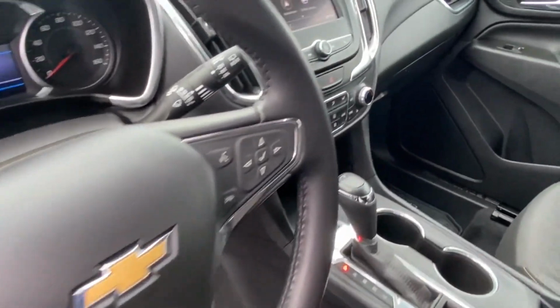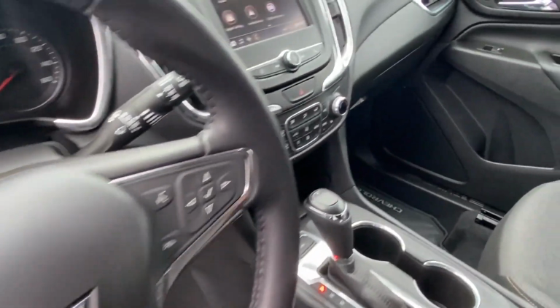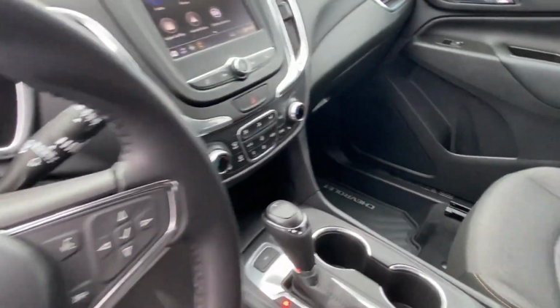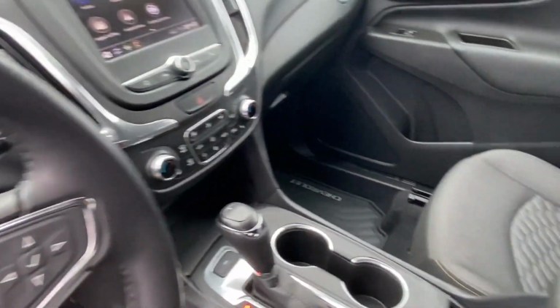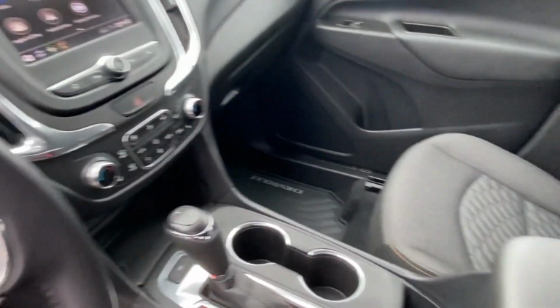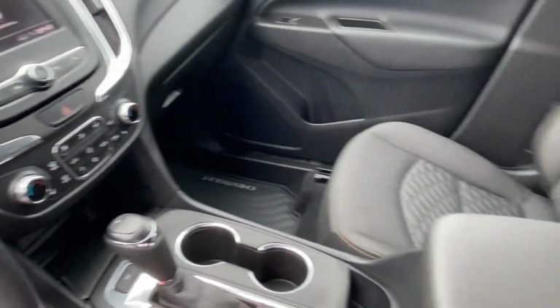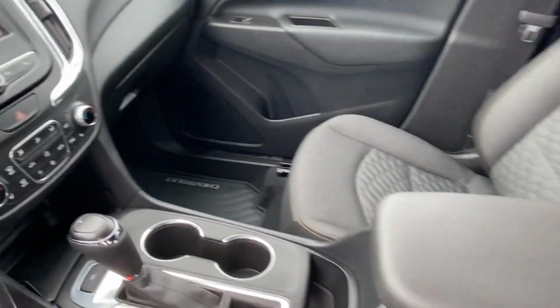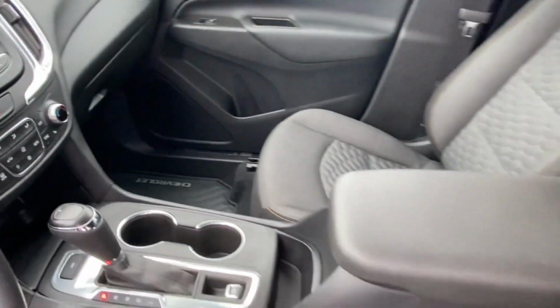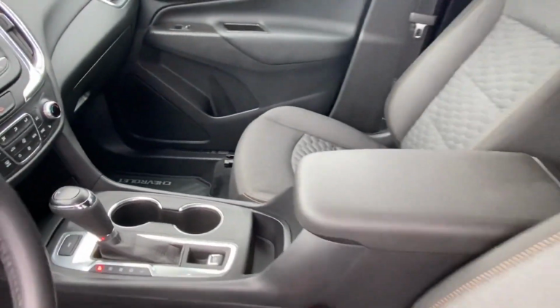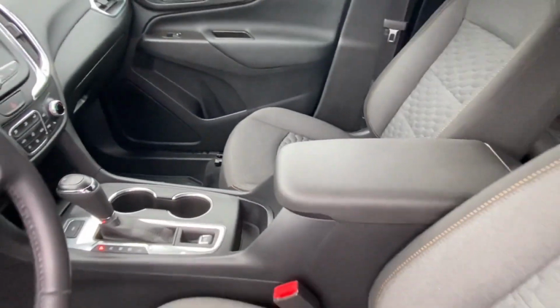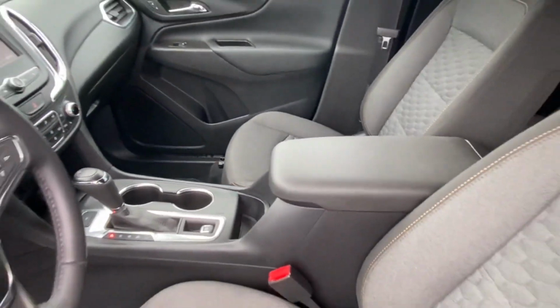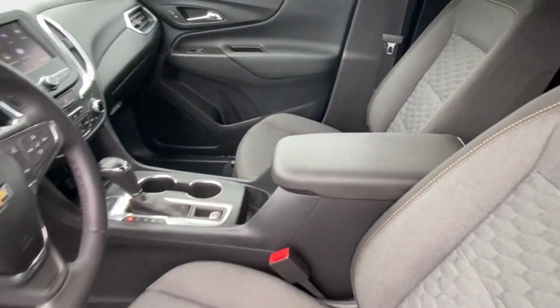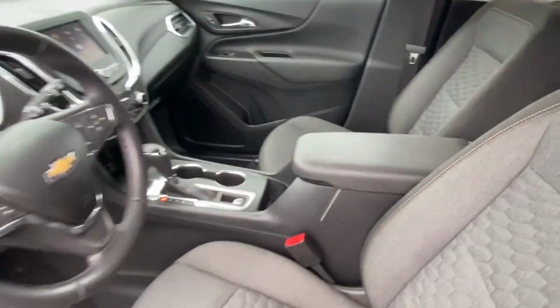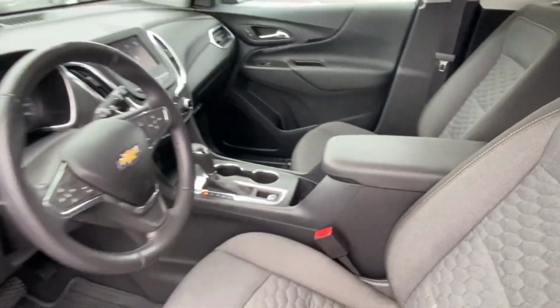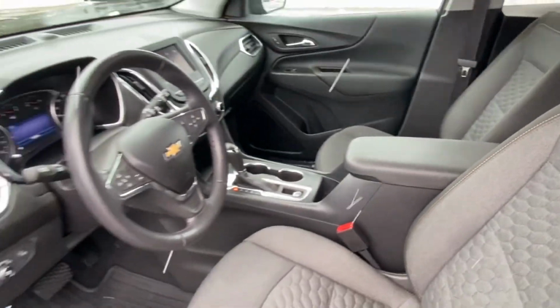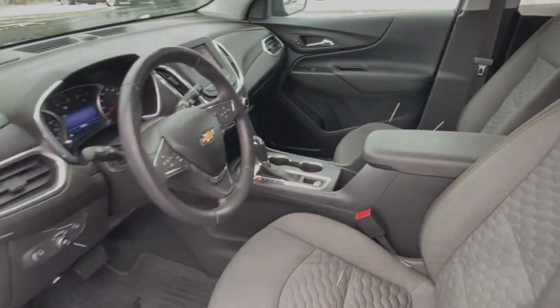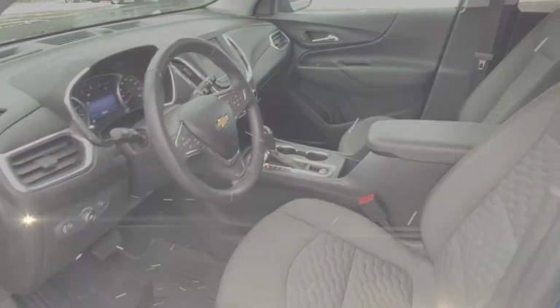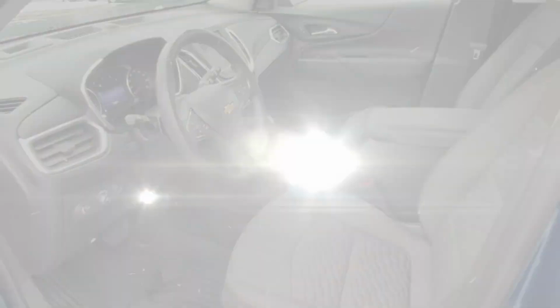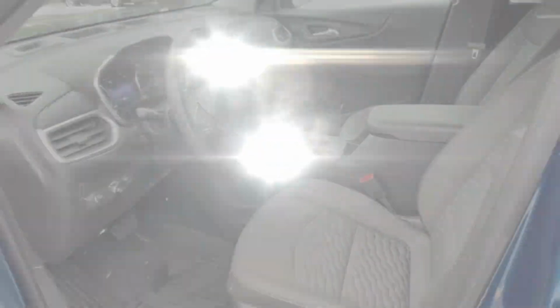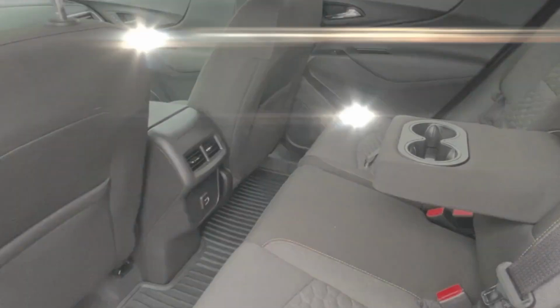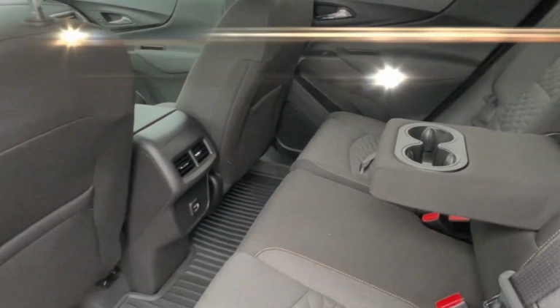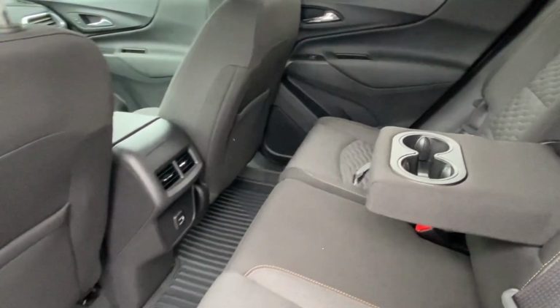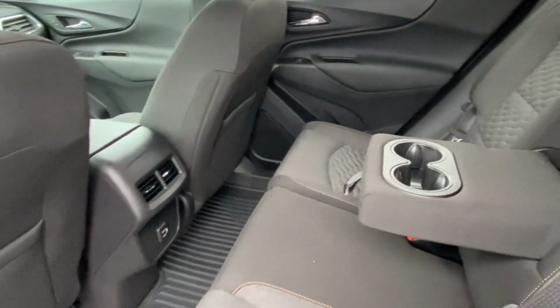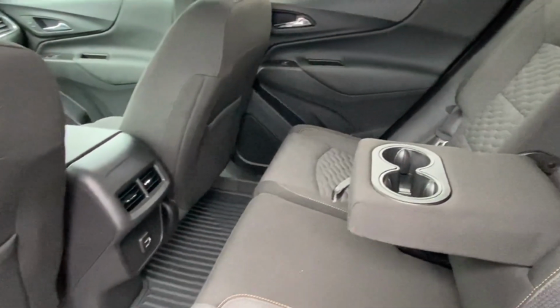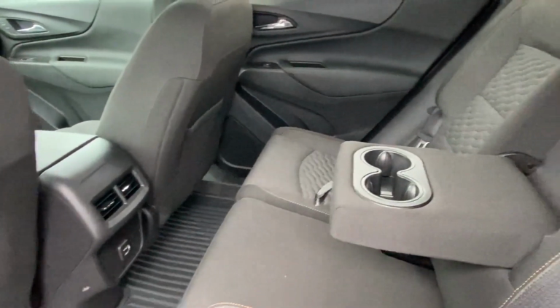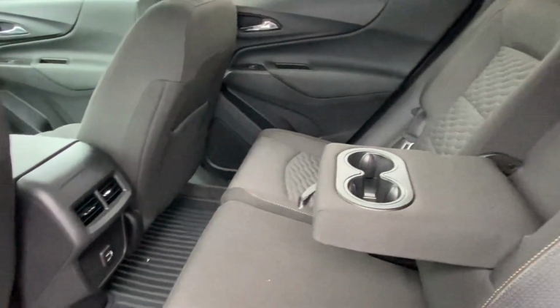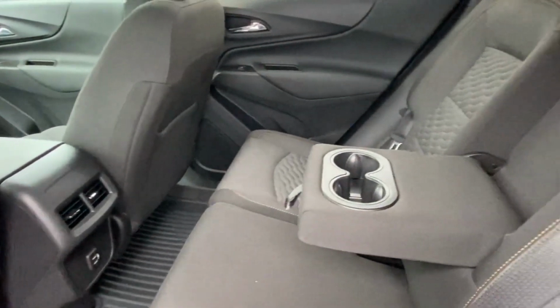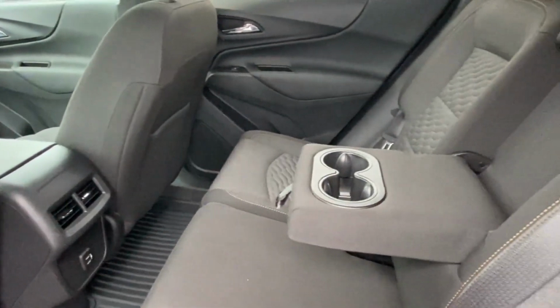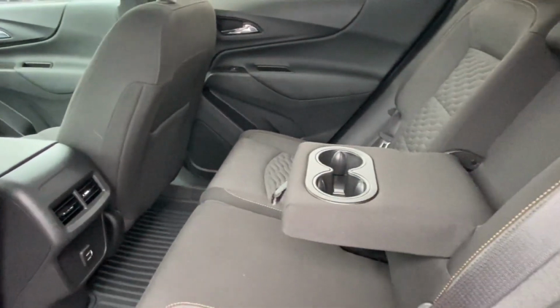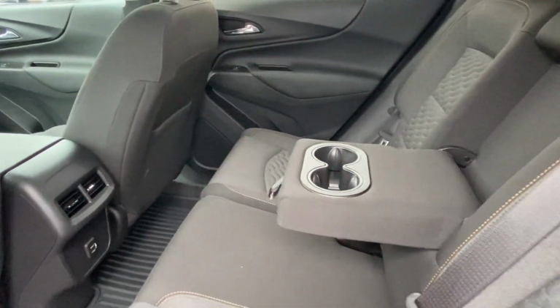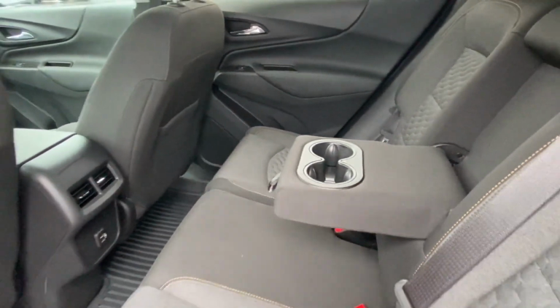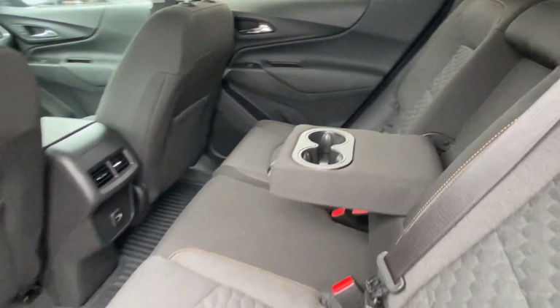HID headlights, power driver seat, and pass-through rear seat. Stop by the showroom for a test drive.